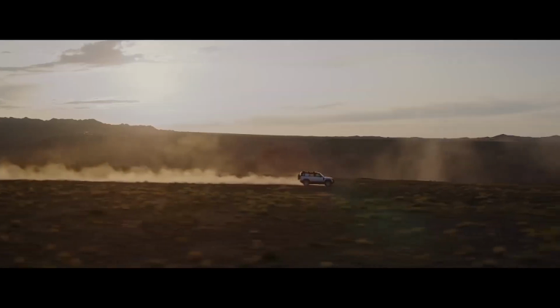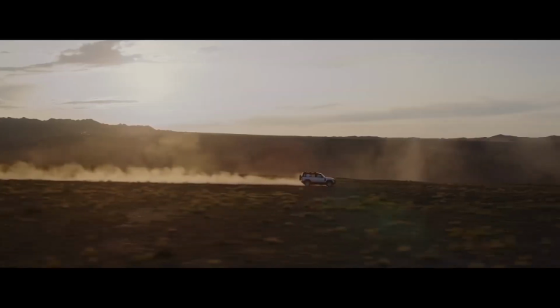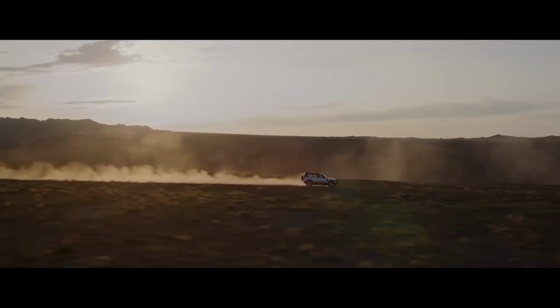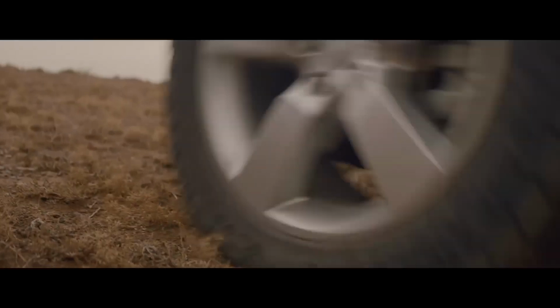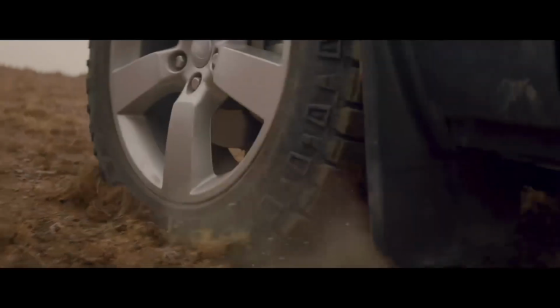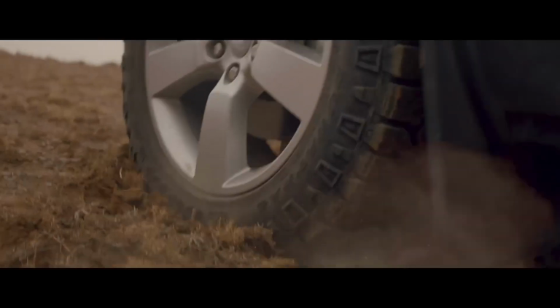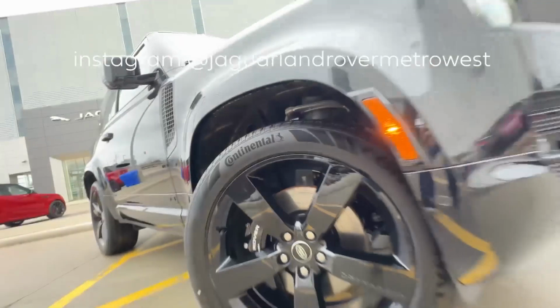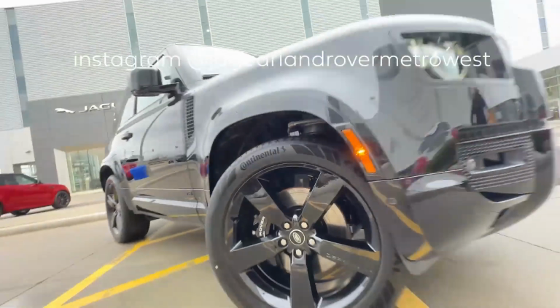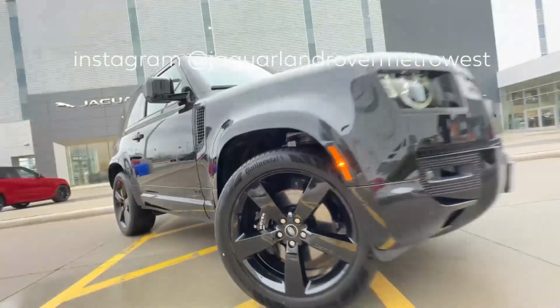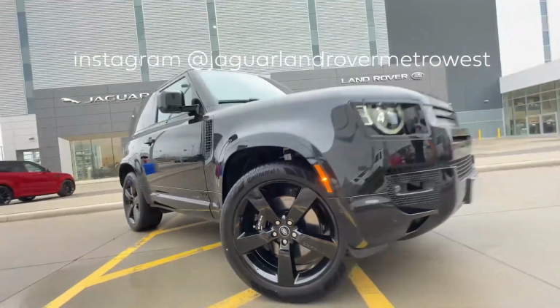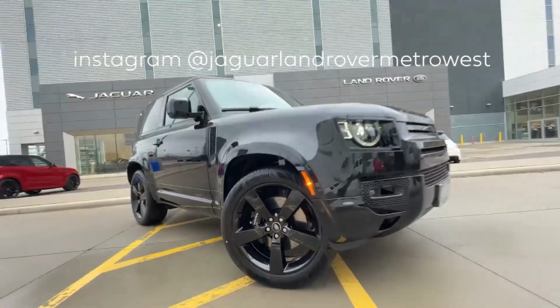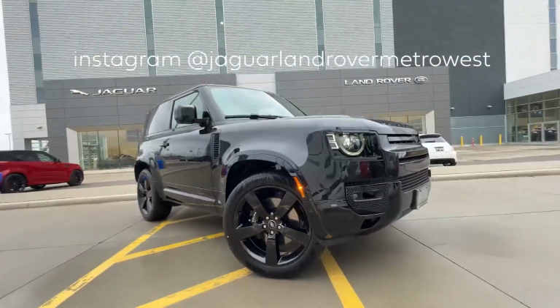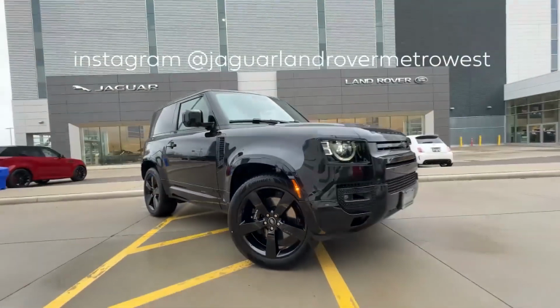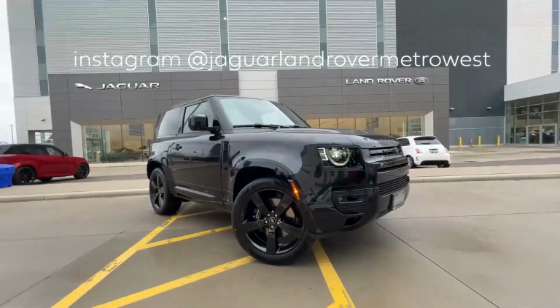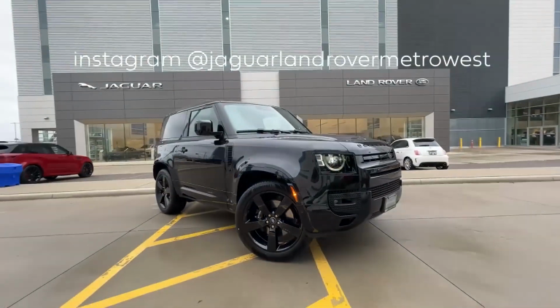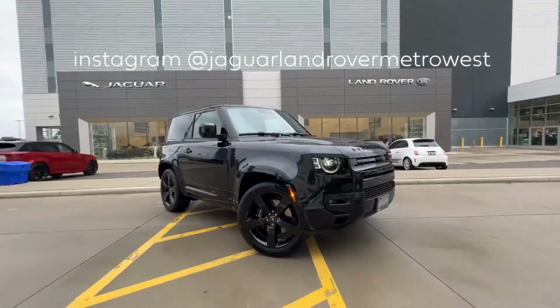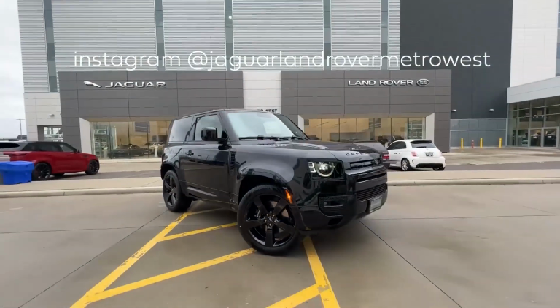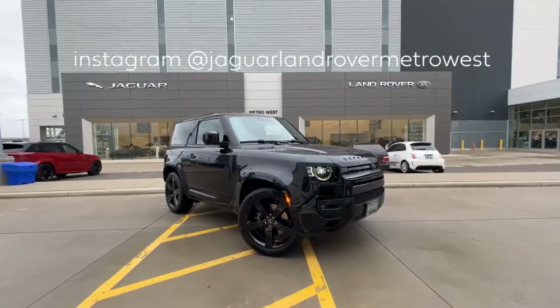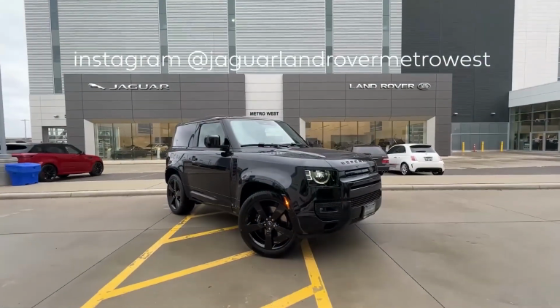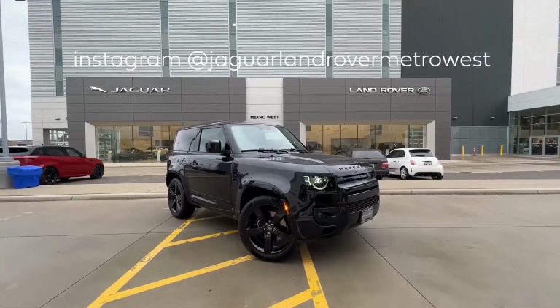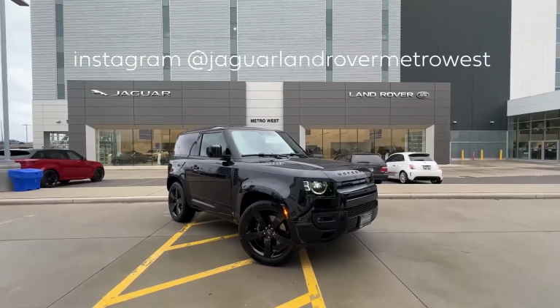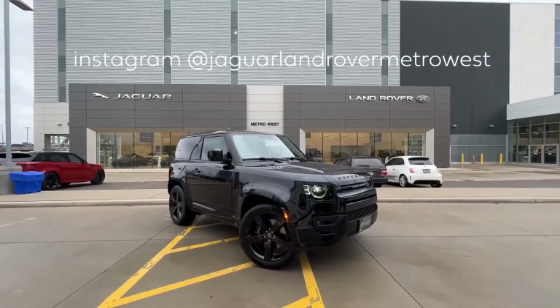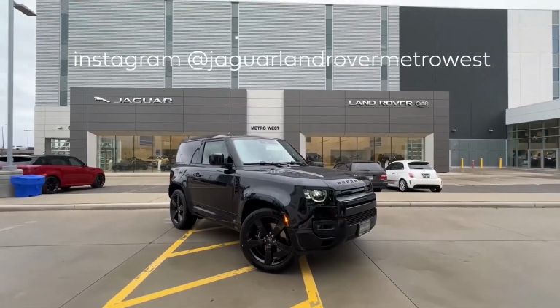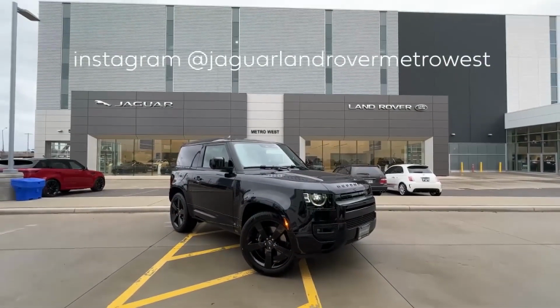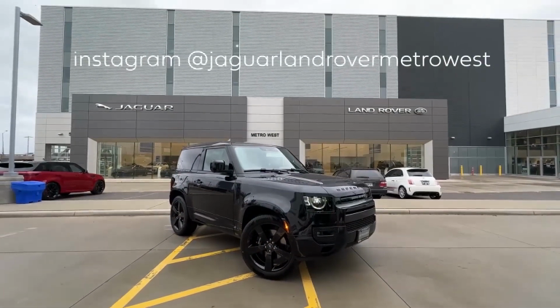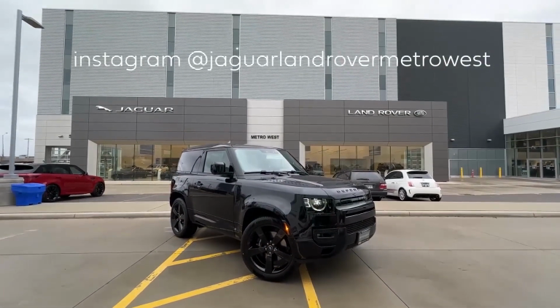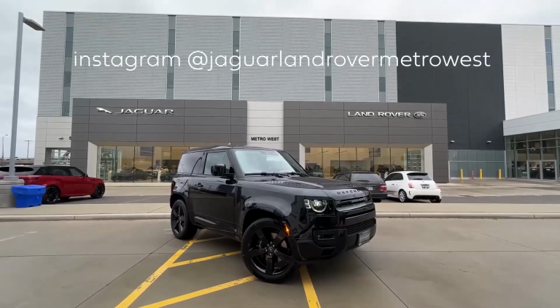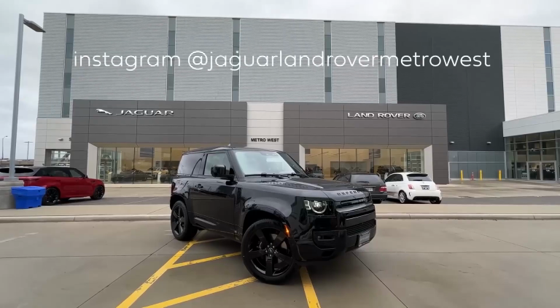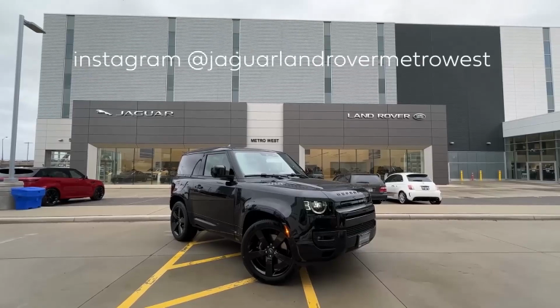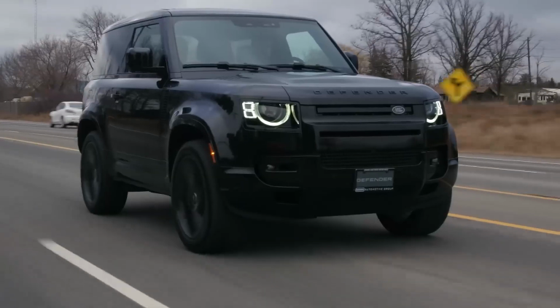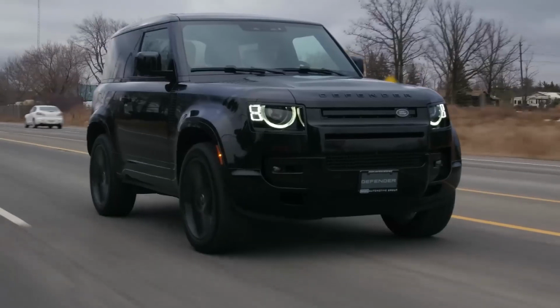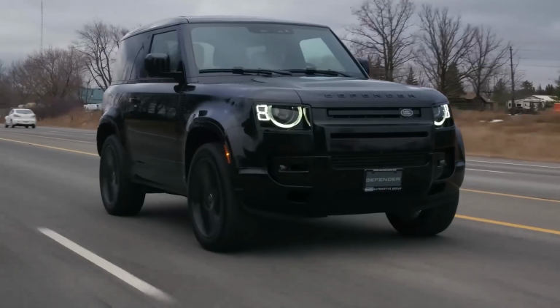The Land Rover Defender is powered by a range of efficient and powerful engines that deliver impressive performance on and off the road. Its advanced suspension and terrain management systems provide exceptional handling and stability in all conditions.